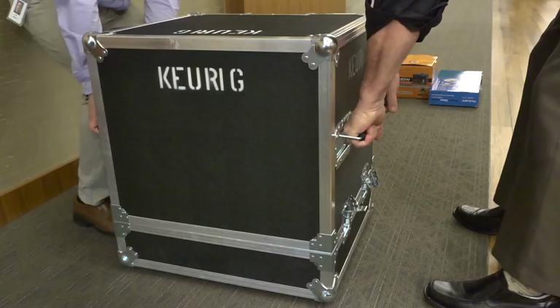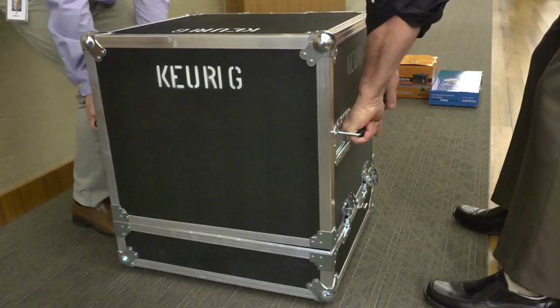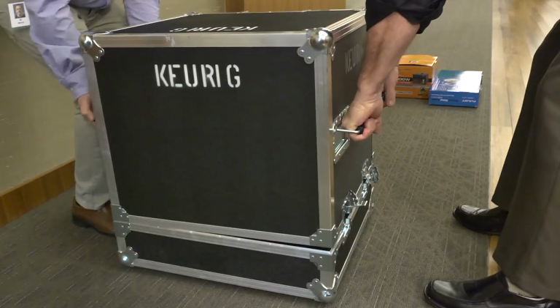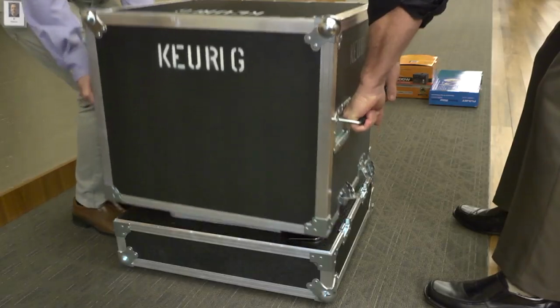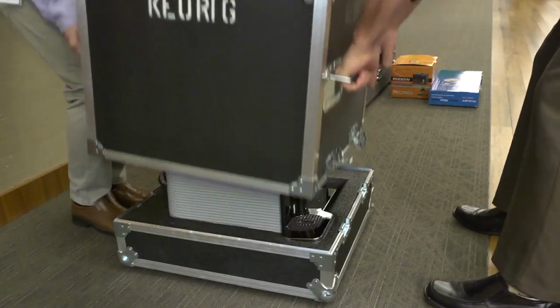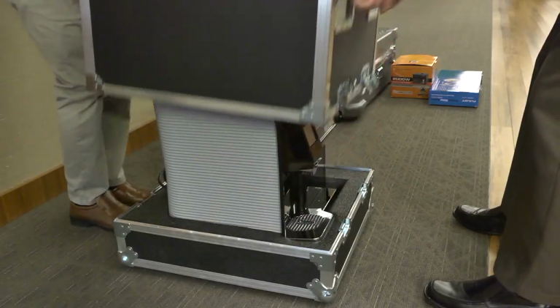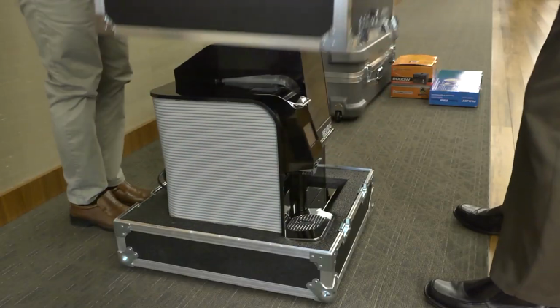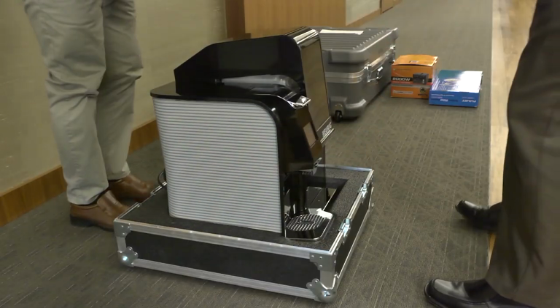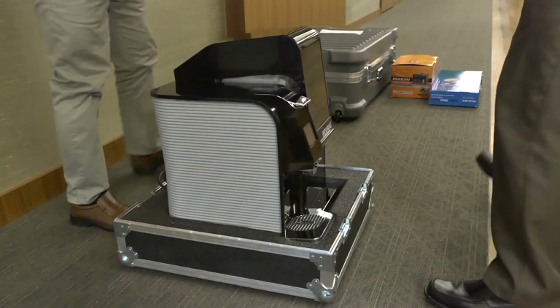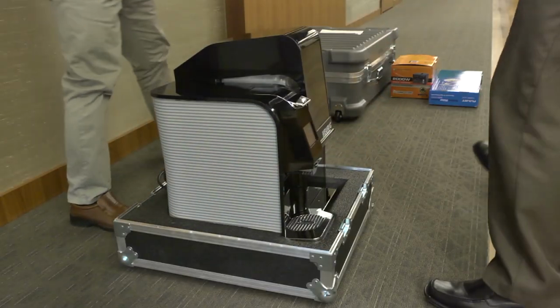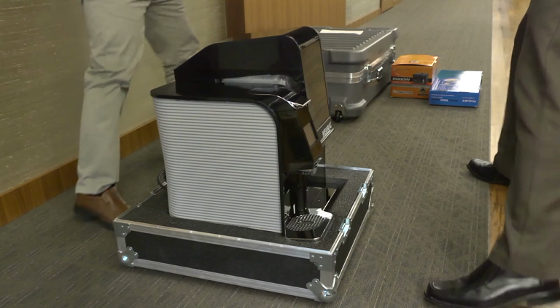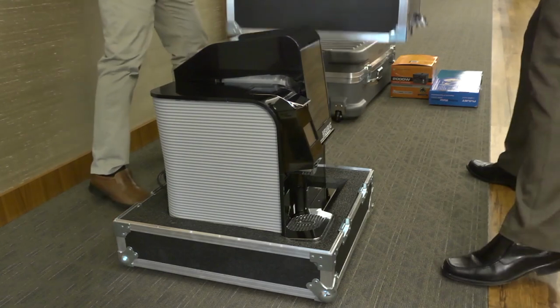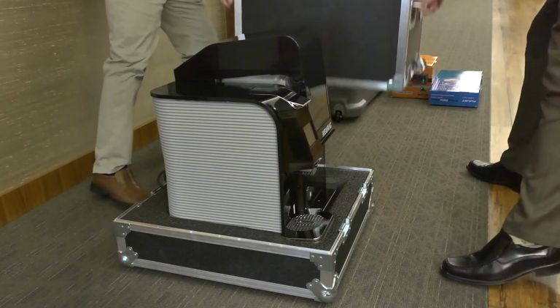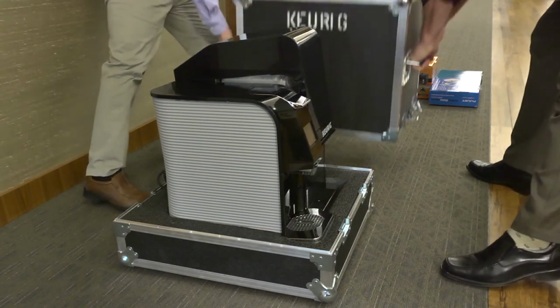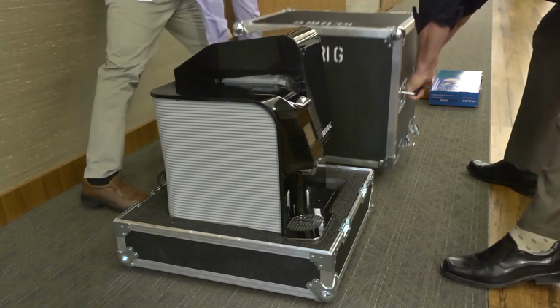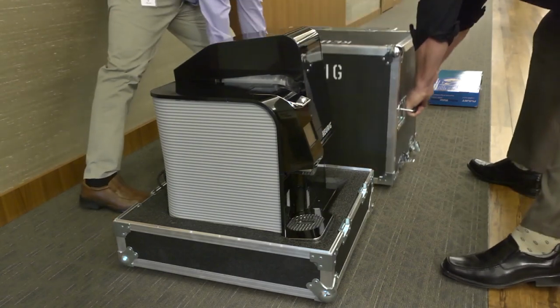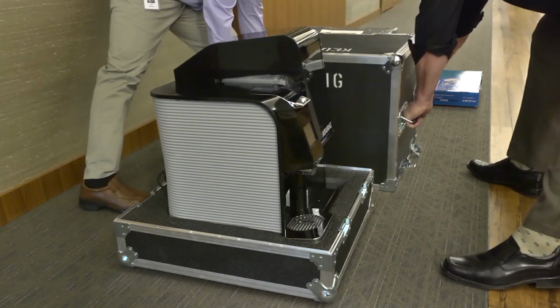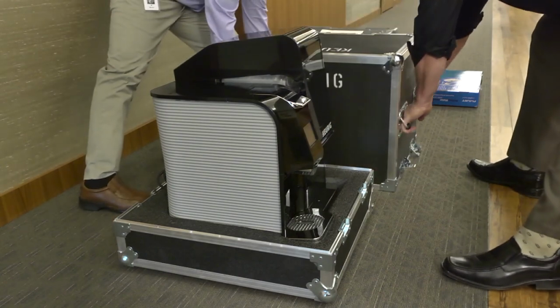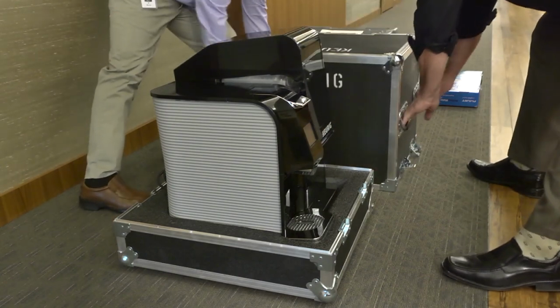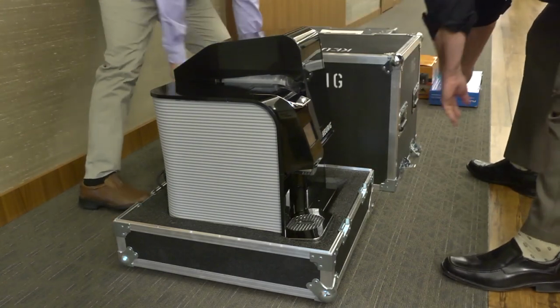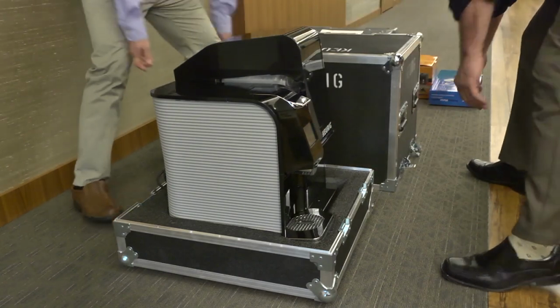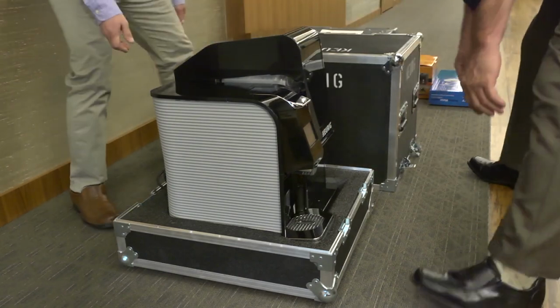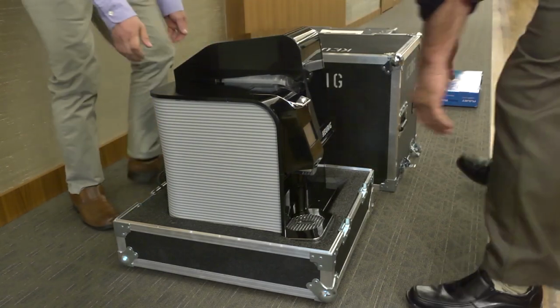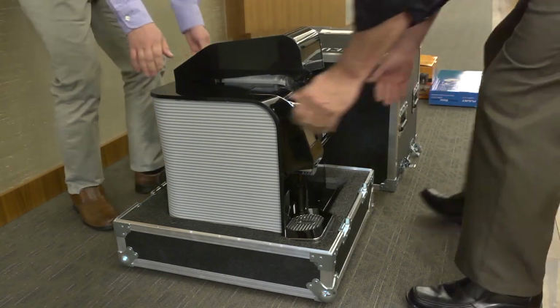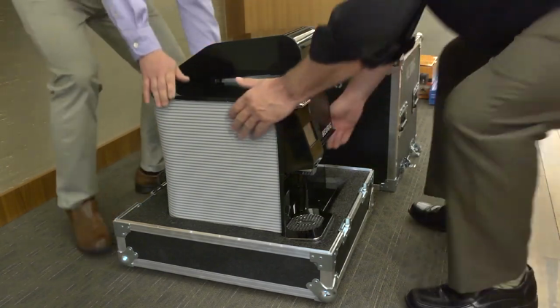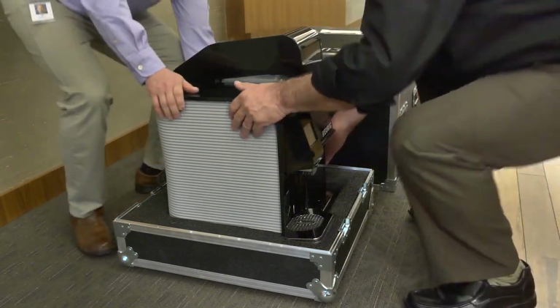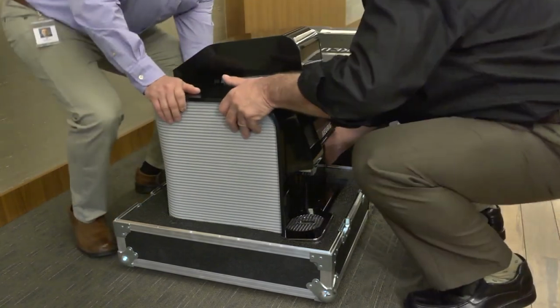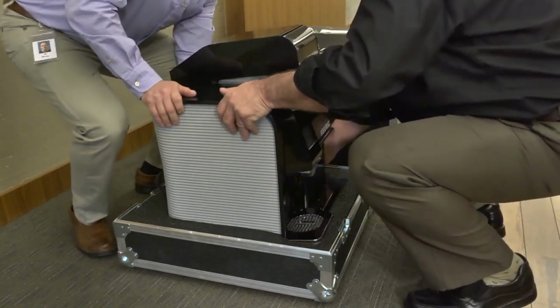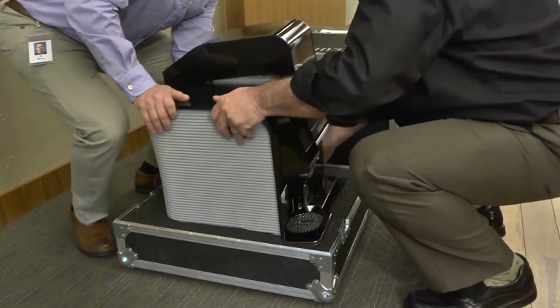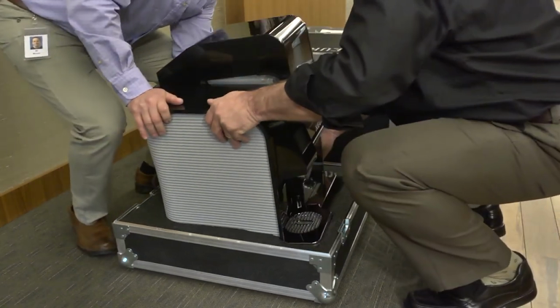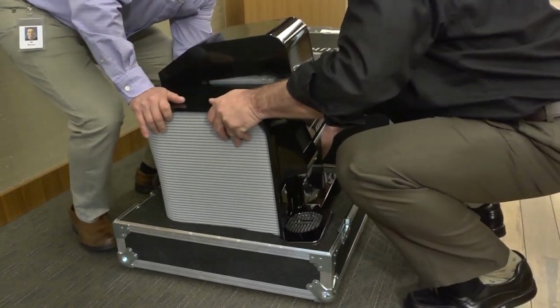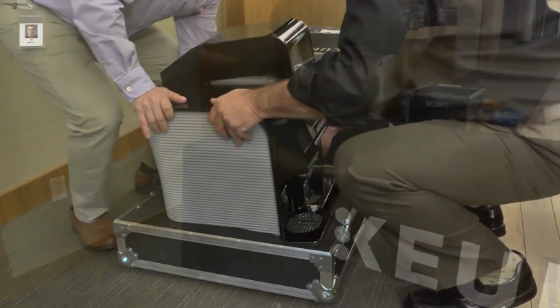Now let's open the Brewer box. The Brewer weighs approximately 40 pounds, and you'll want assistance in setting the Brewer on the table.